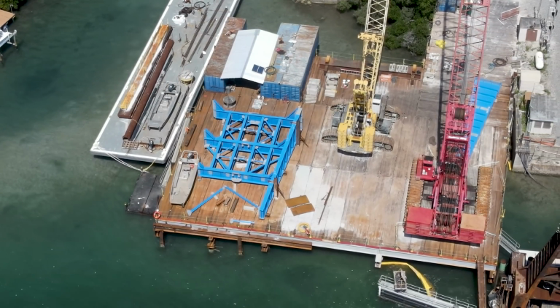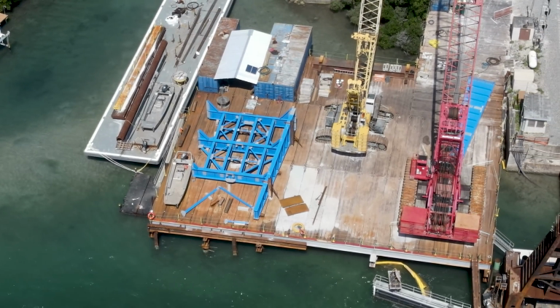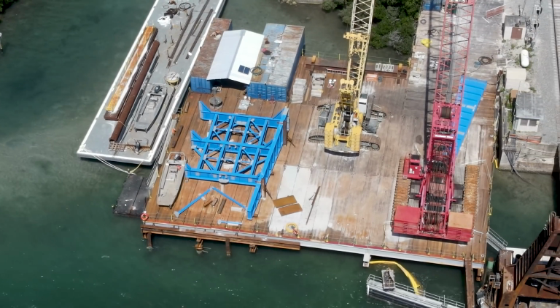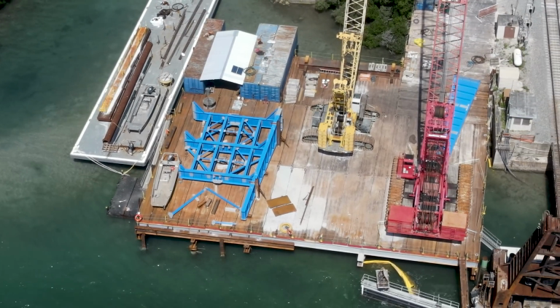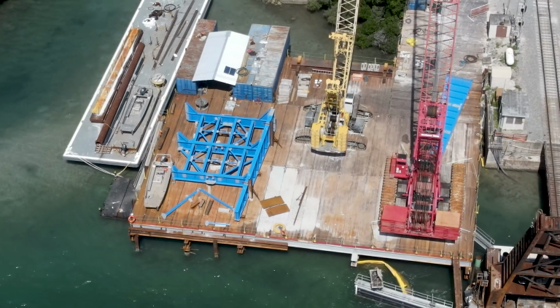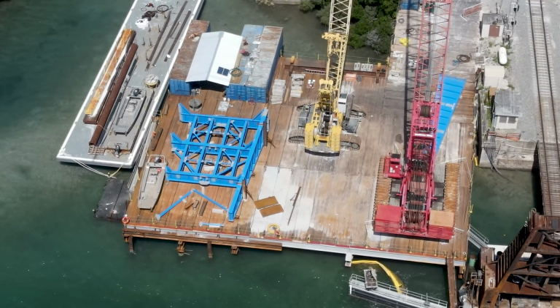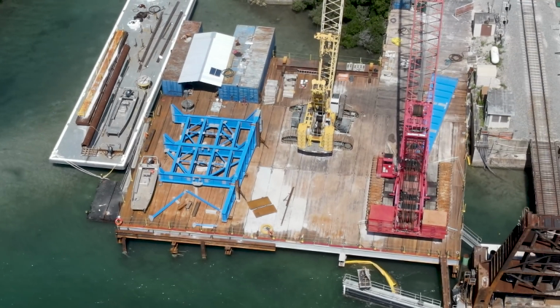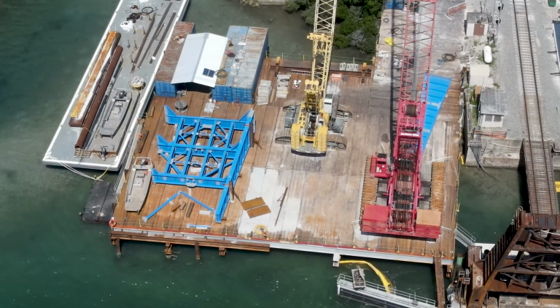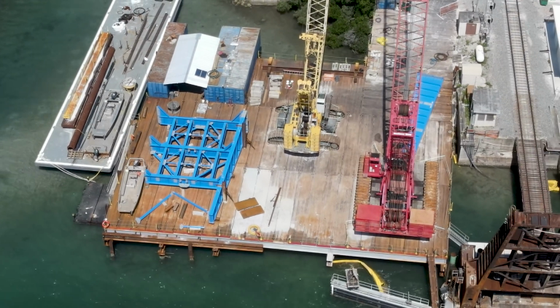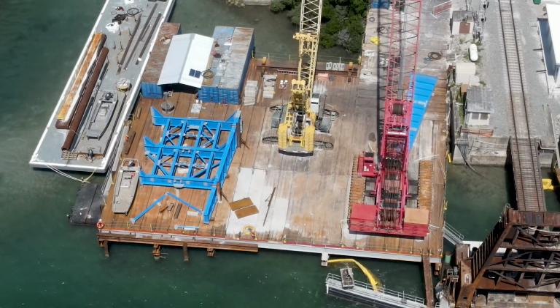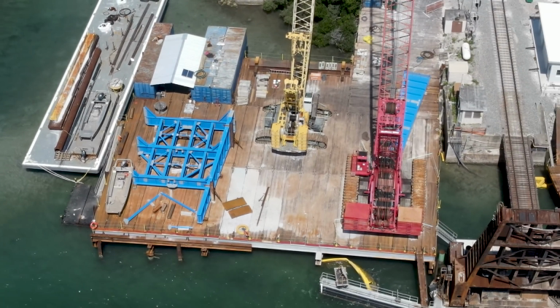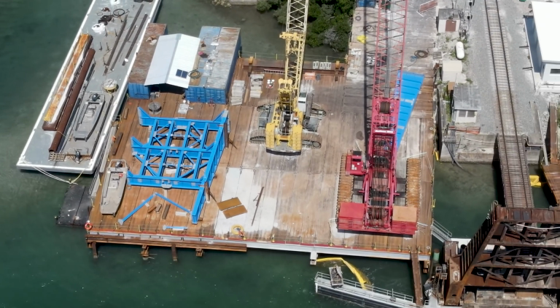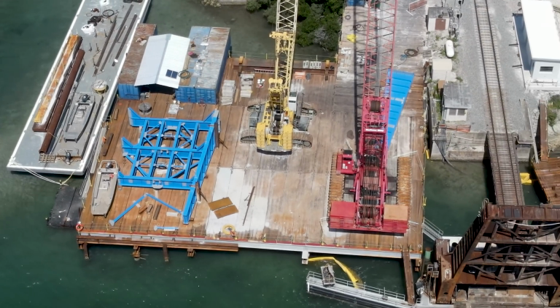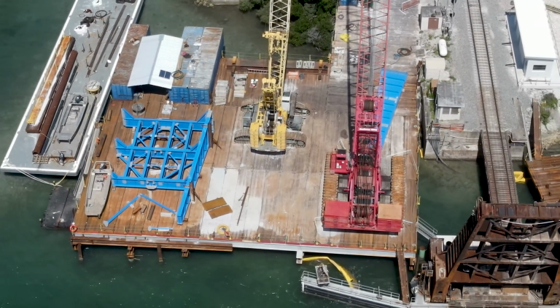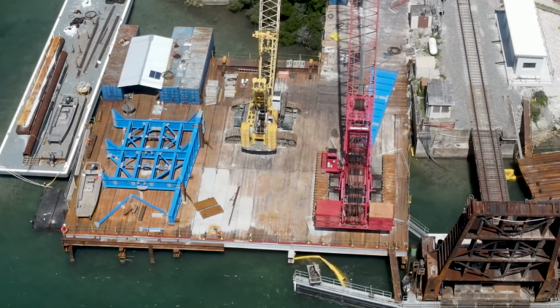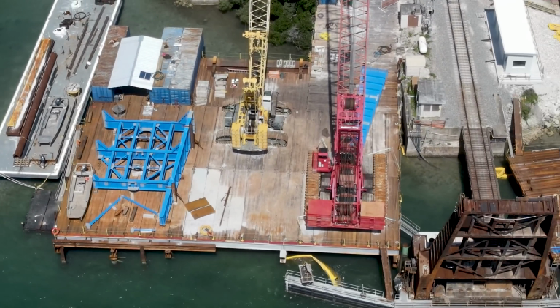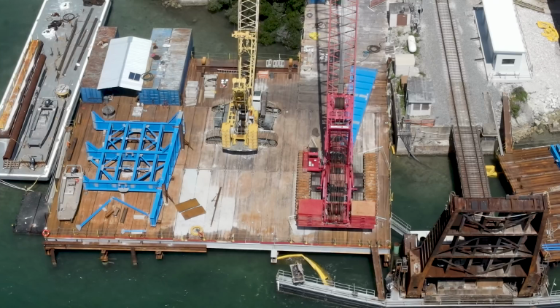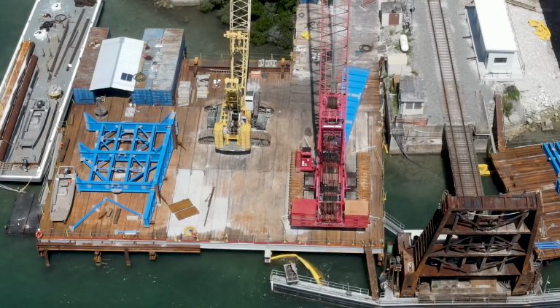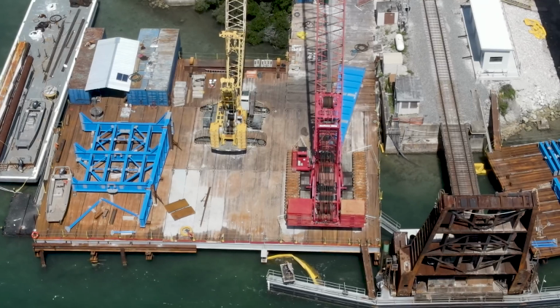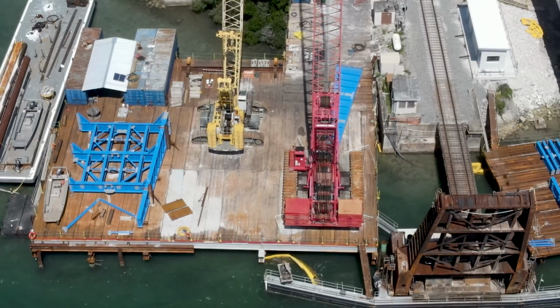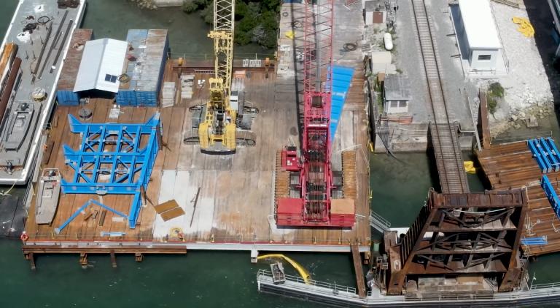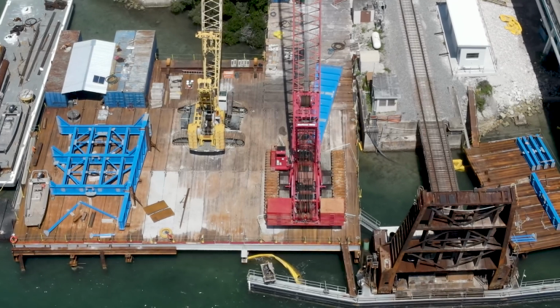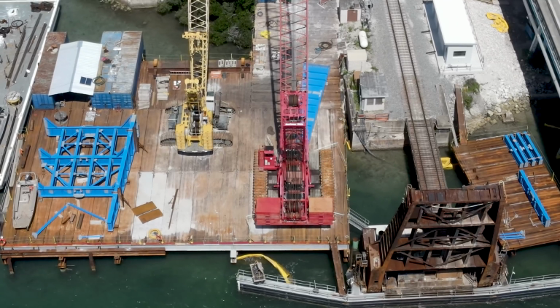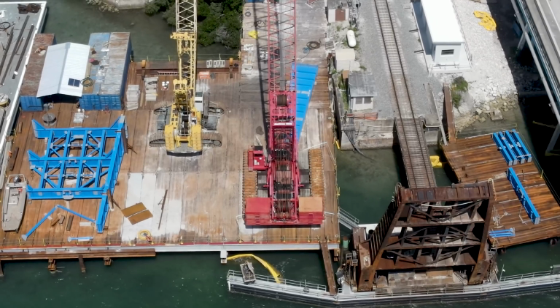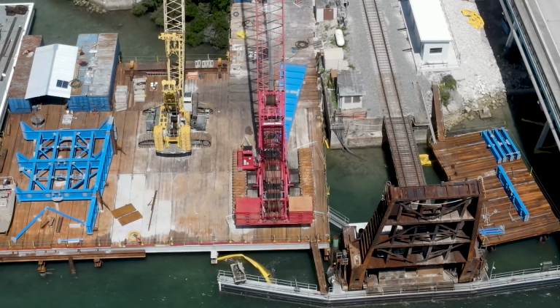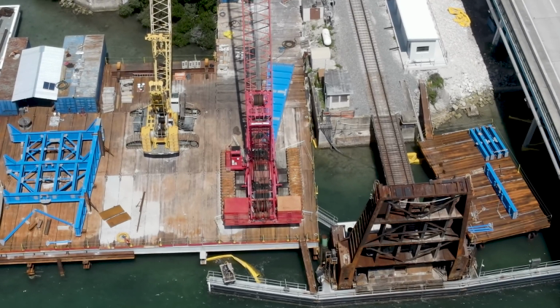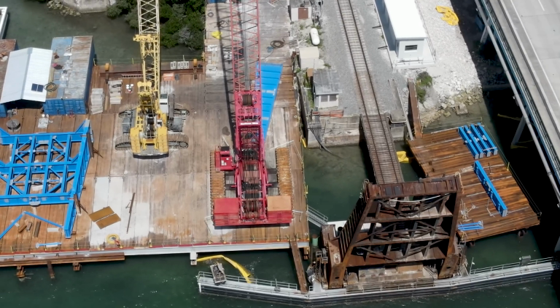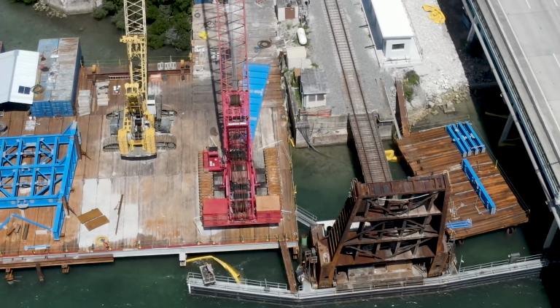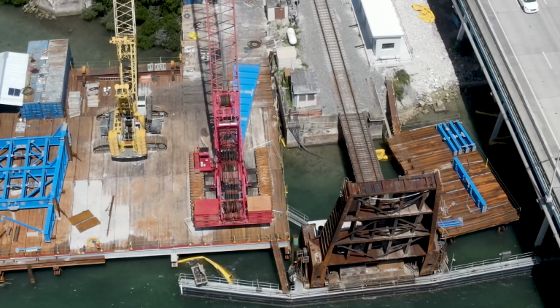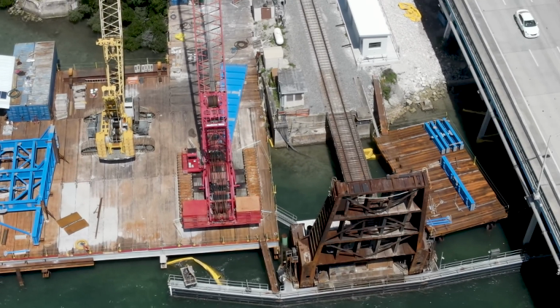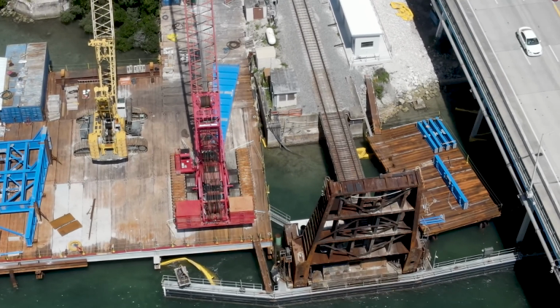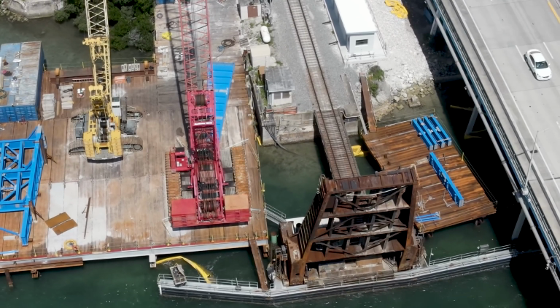On the temporary work trestle on the north side of the river, crews were in the process of assembling the bascule segment for the new bridge.